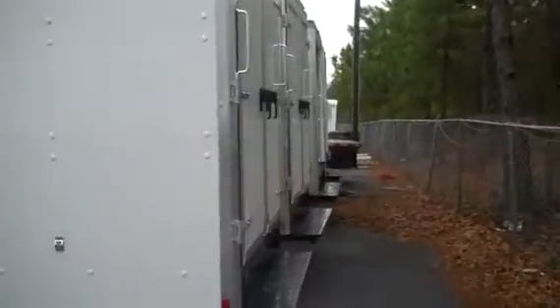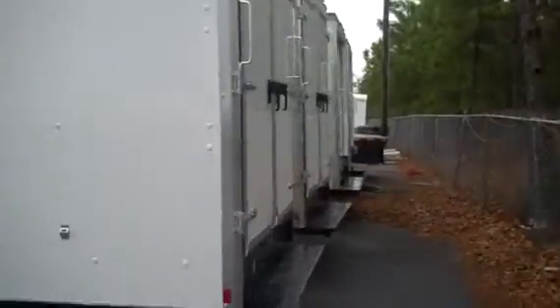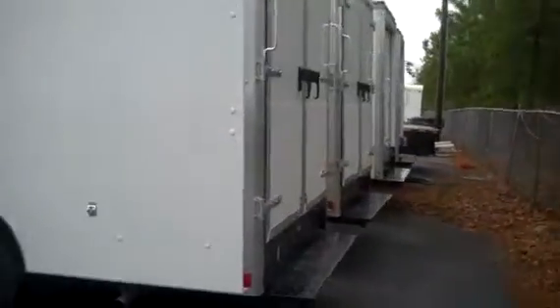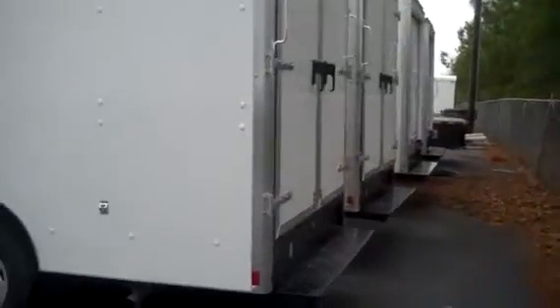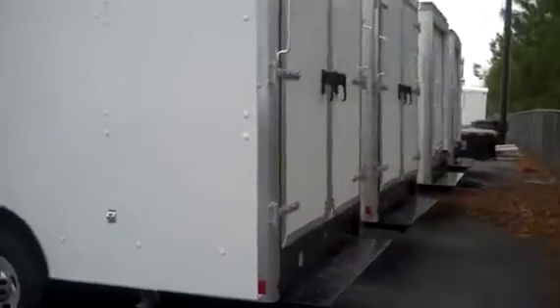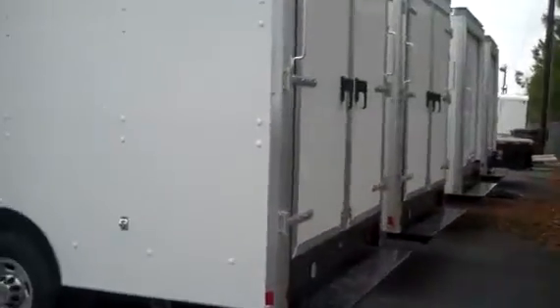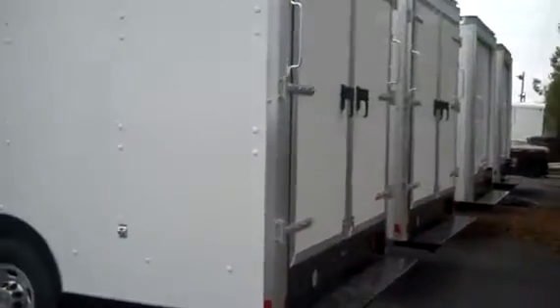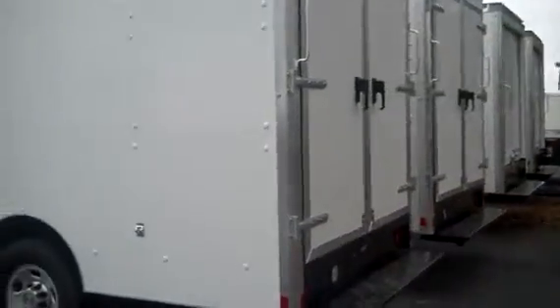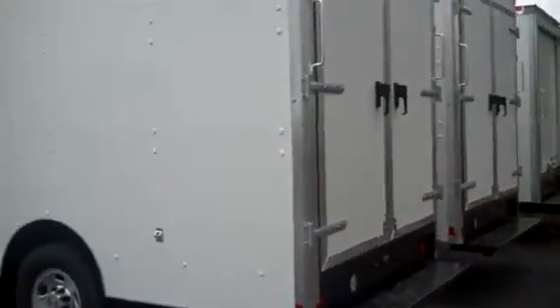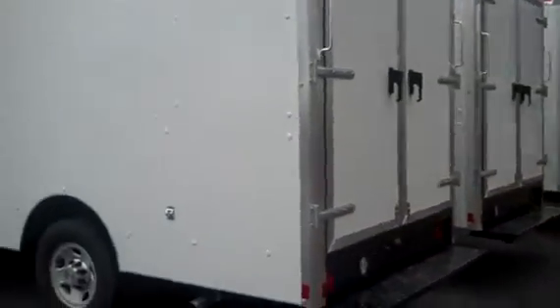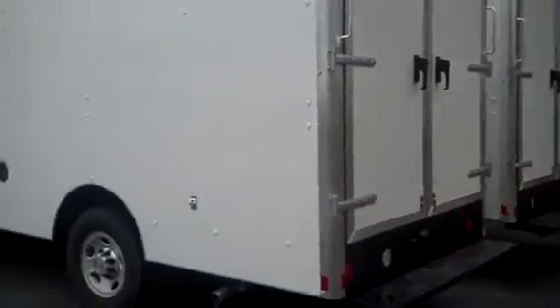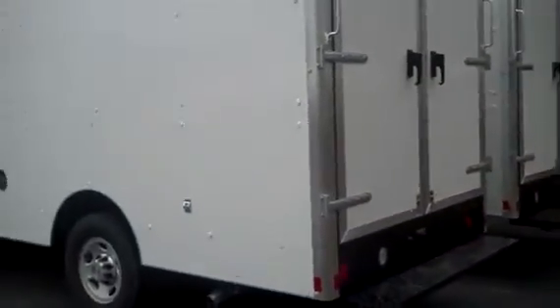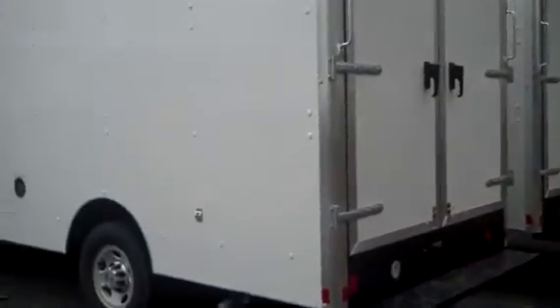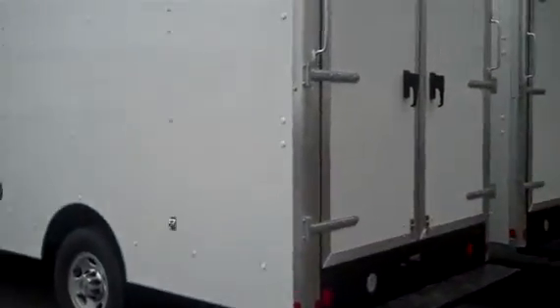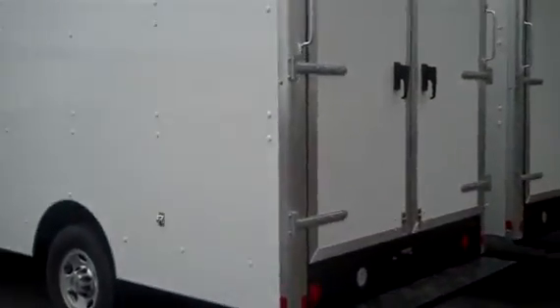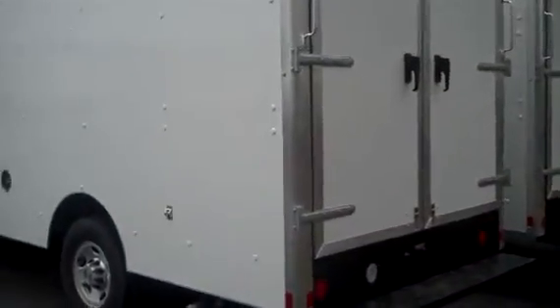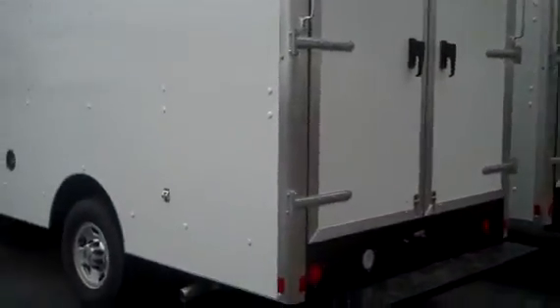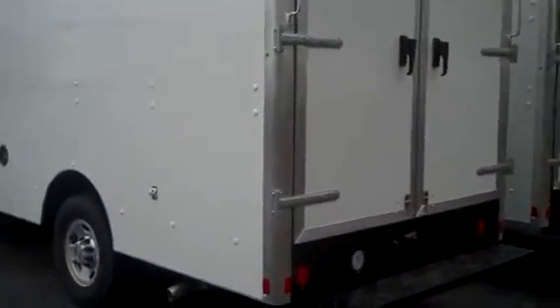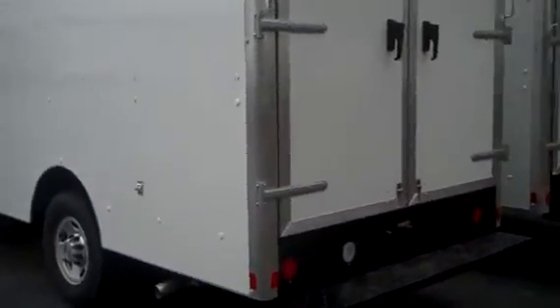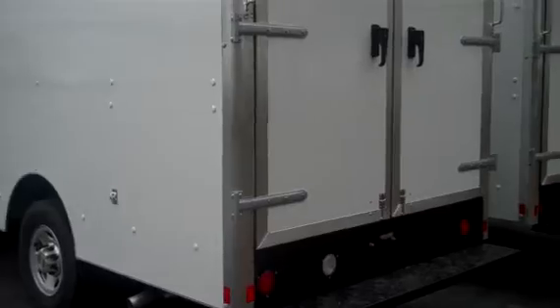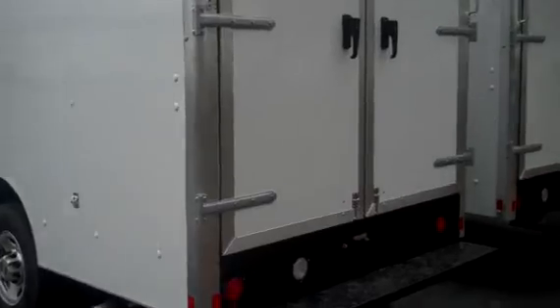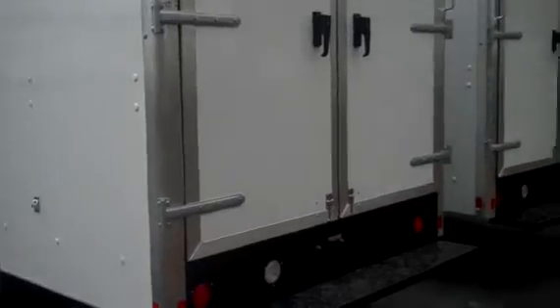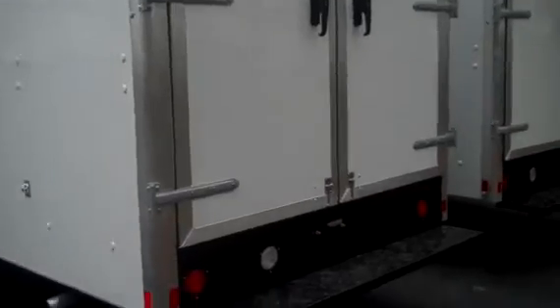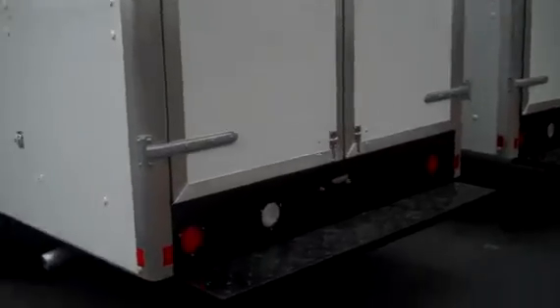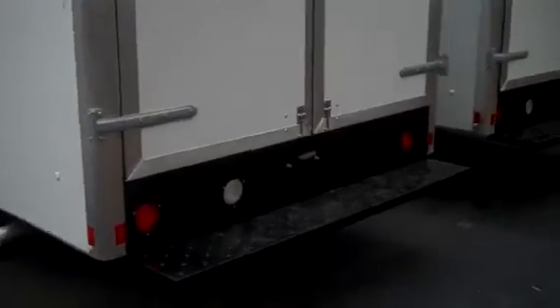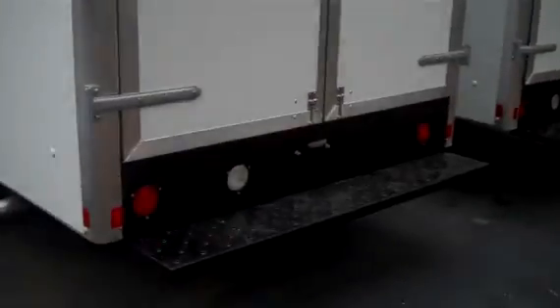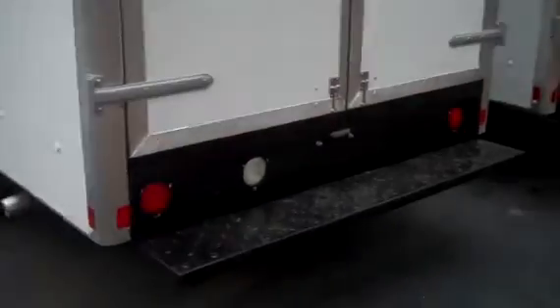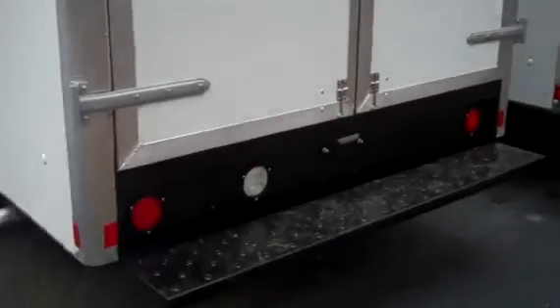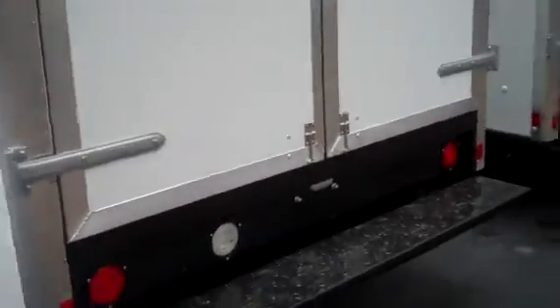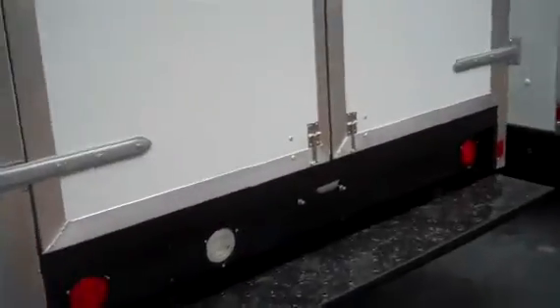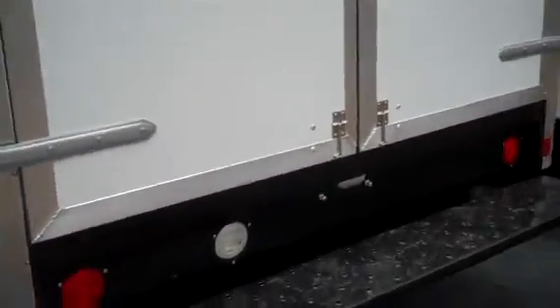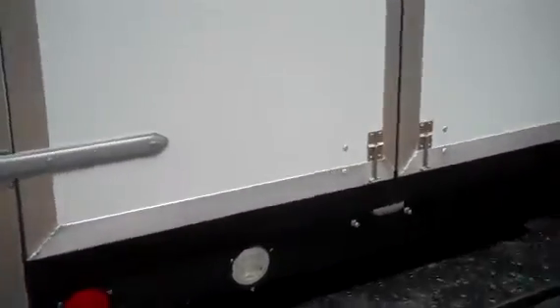Full width, double swing opening rear doors. Pooch Step Bumper.